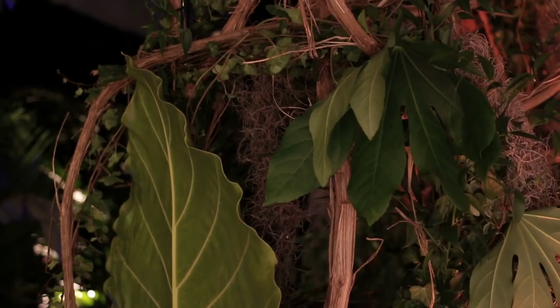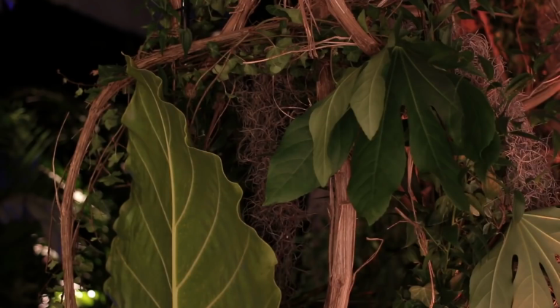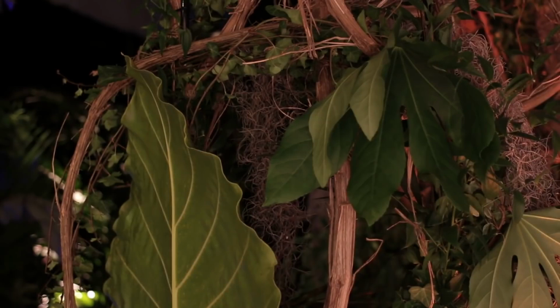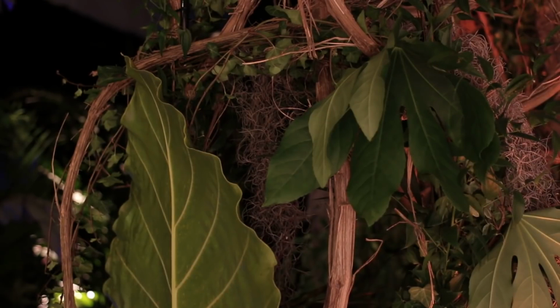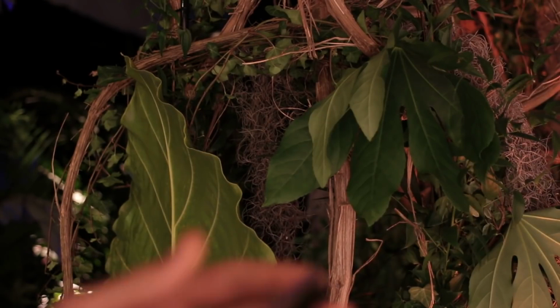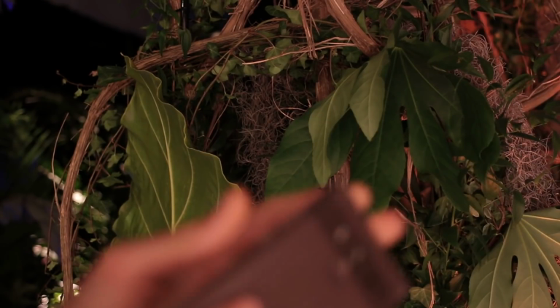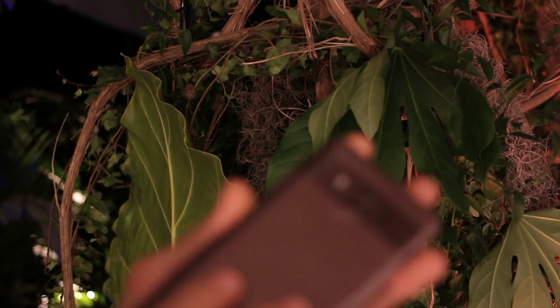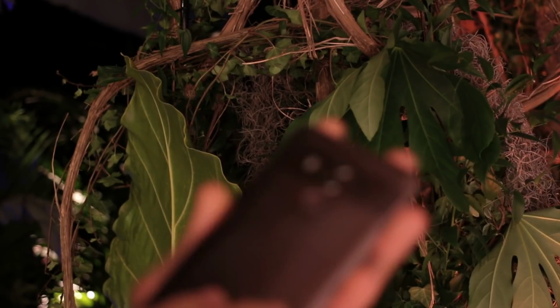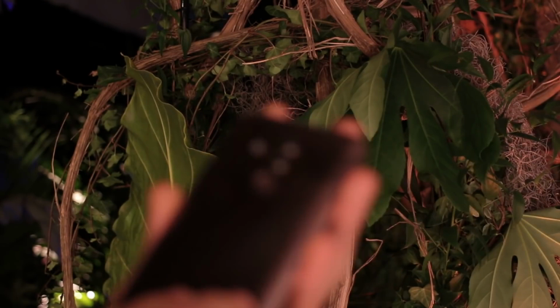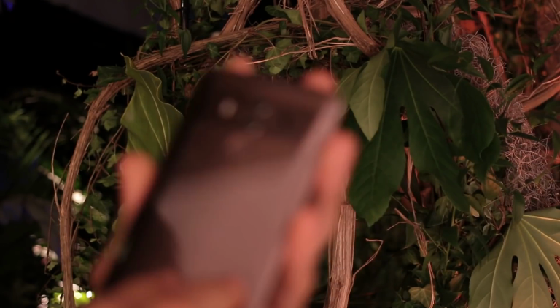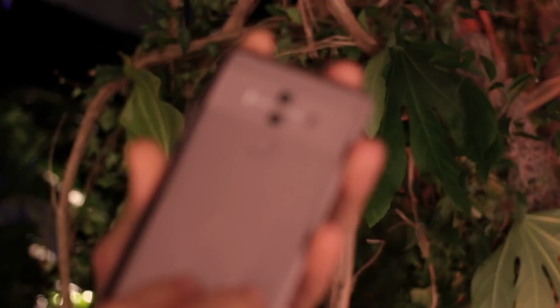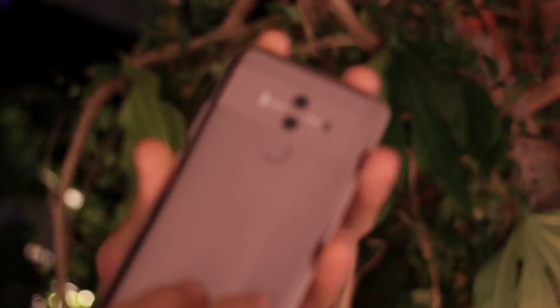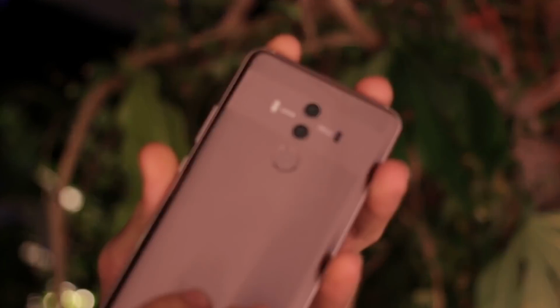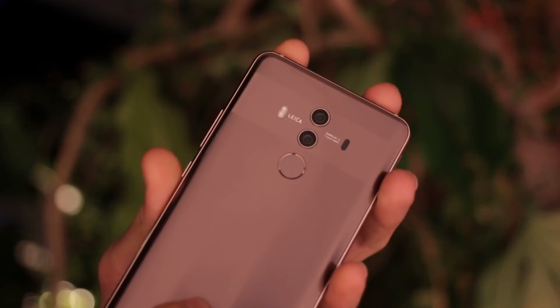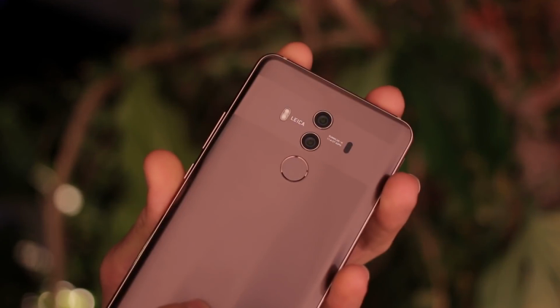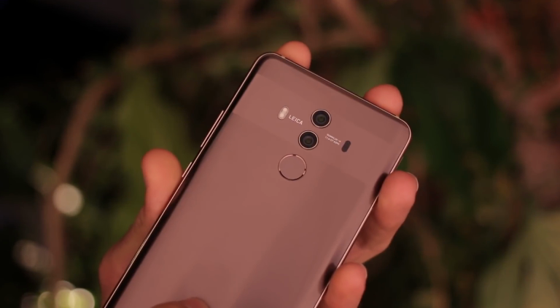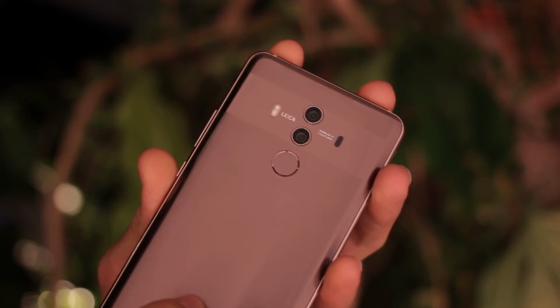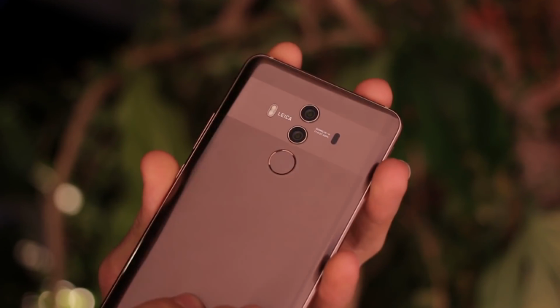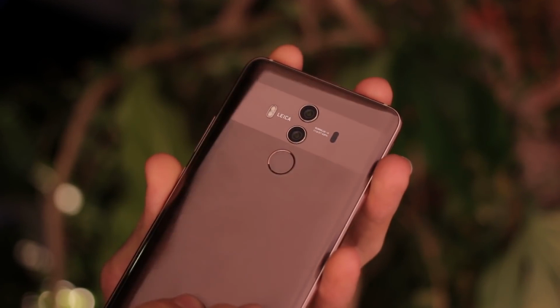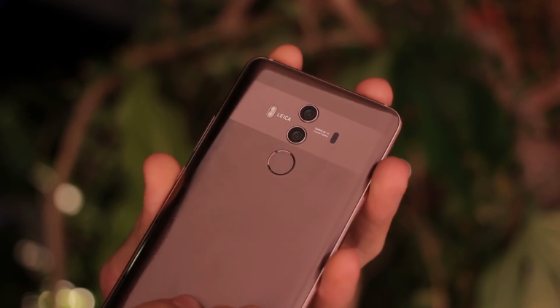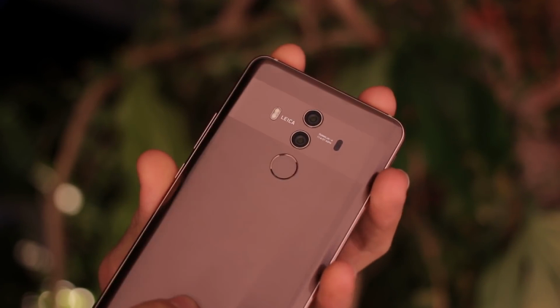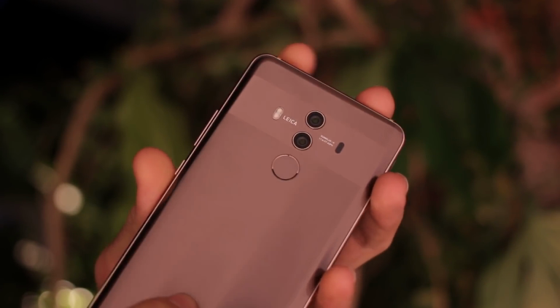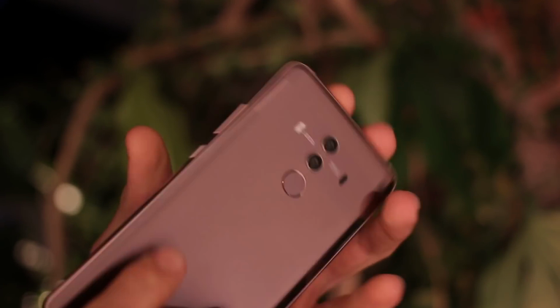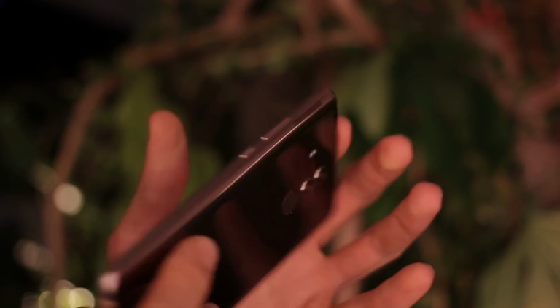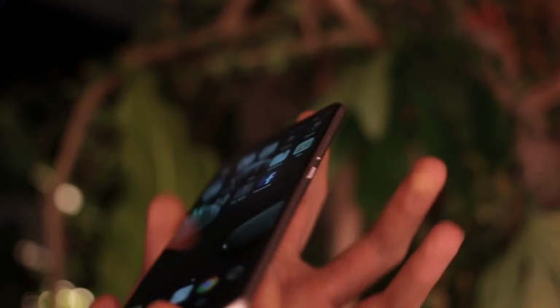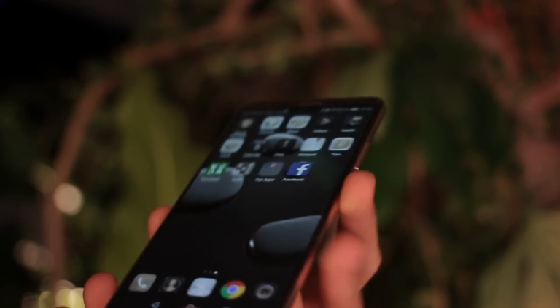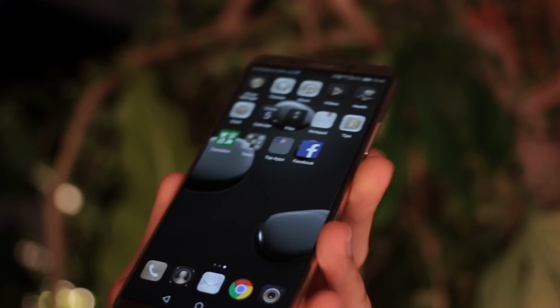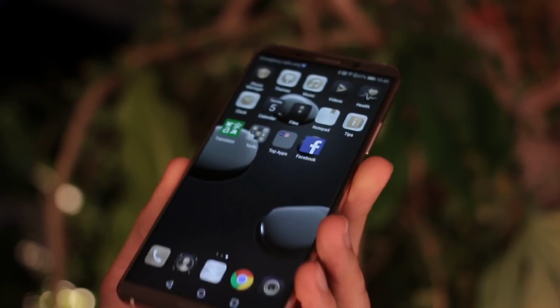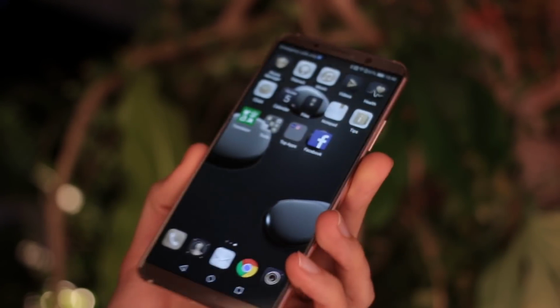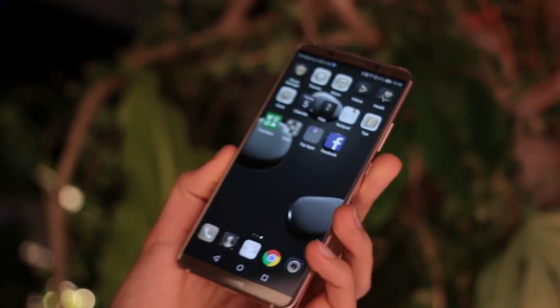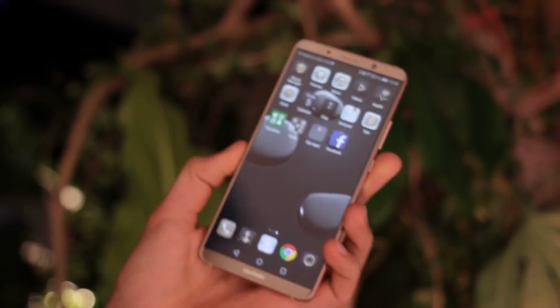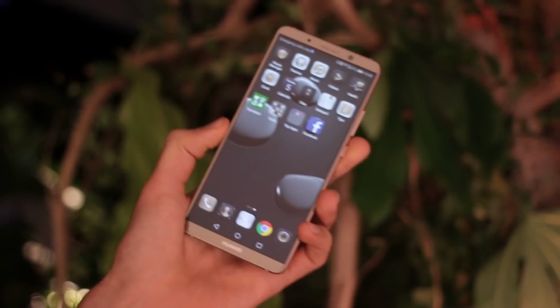Hey guys, you're watching BTEC. I'm Basil and I am in a jungle with the new Huawei Mate 10 Pro.